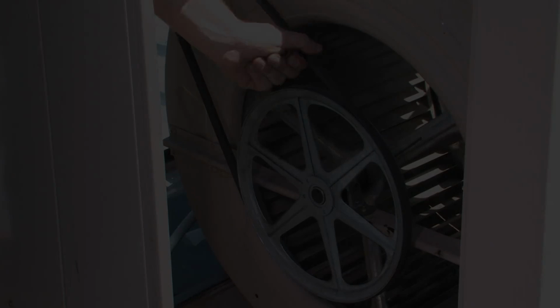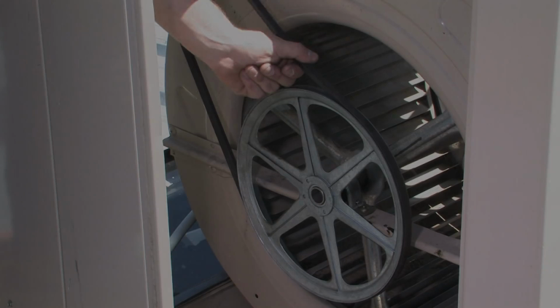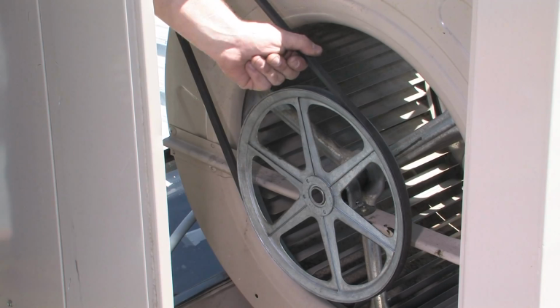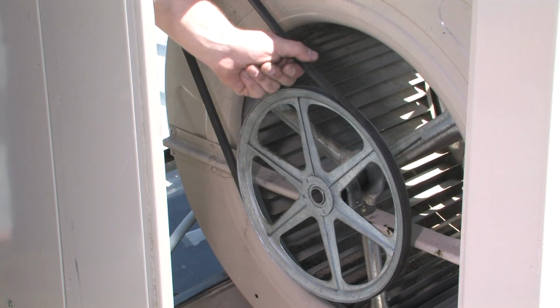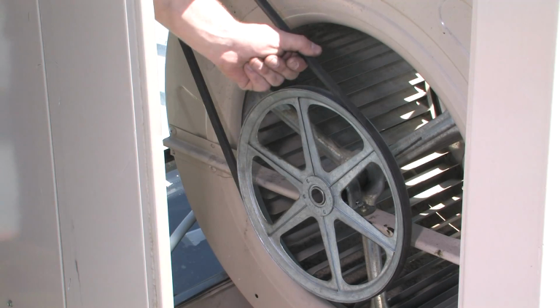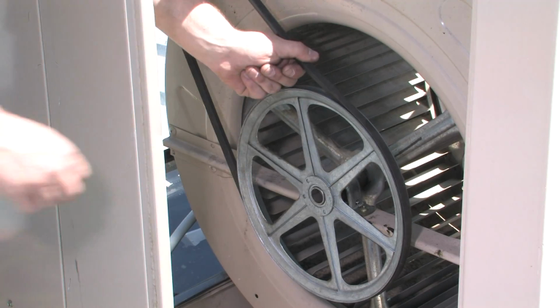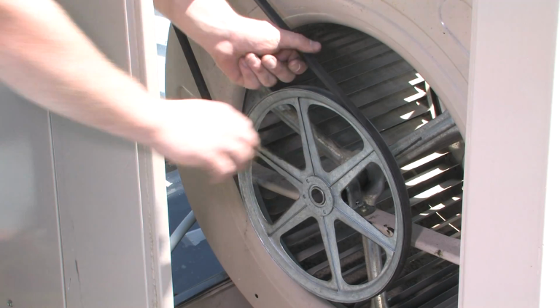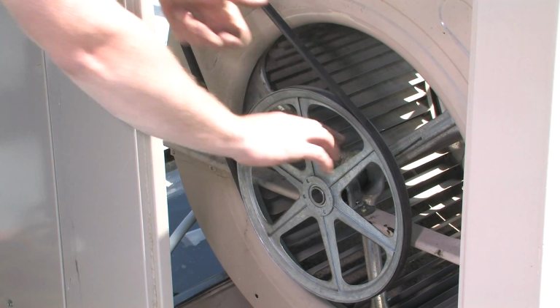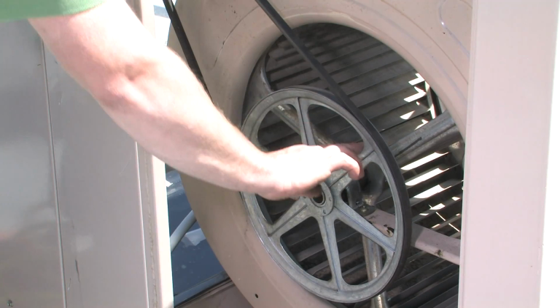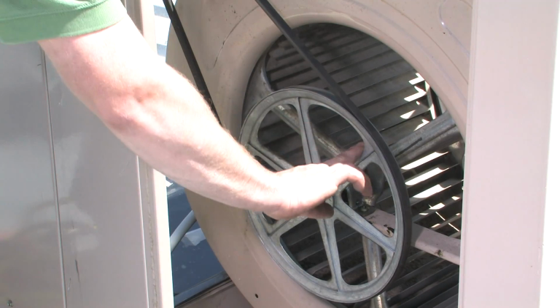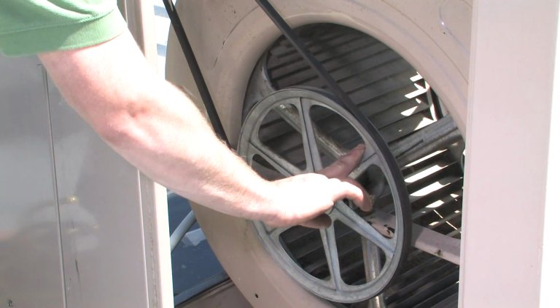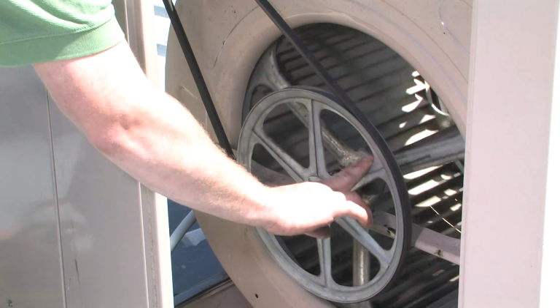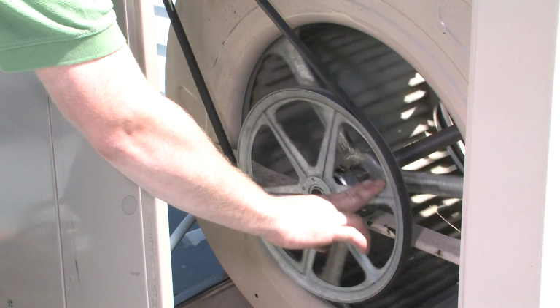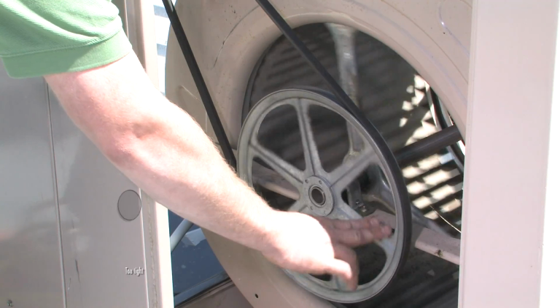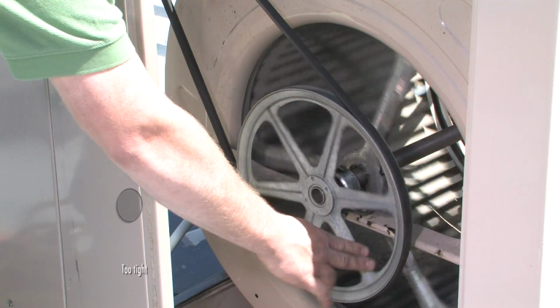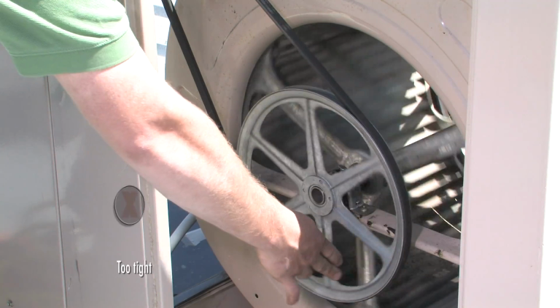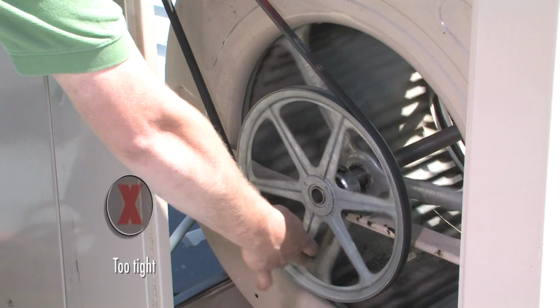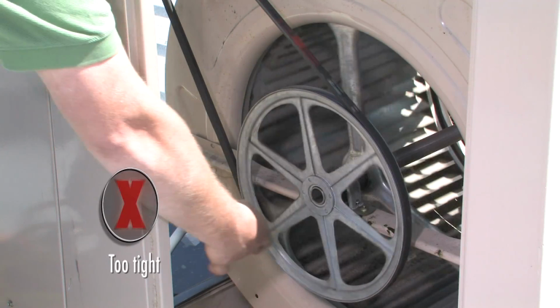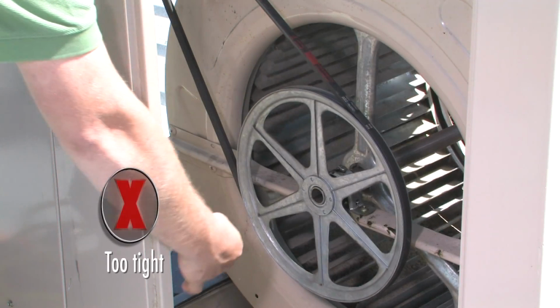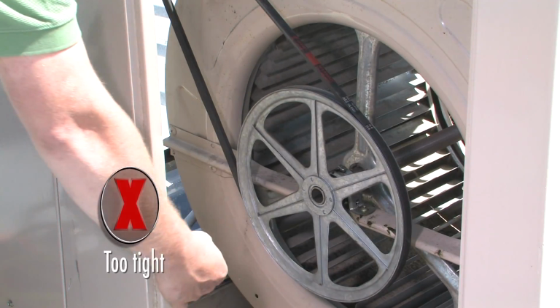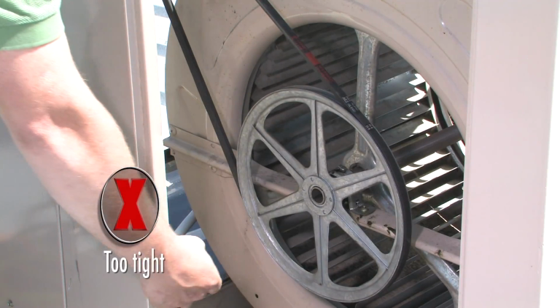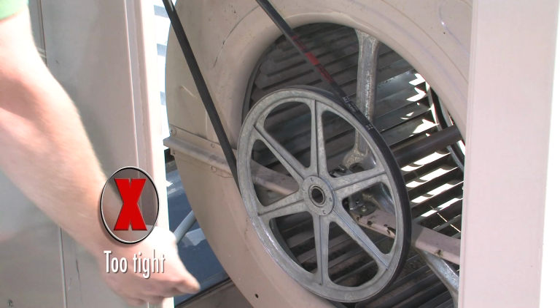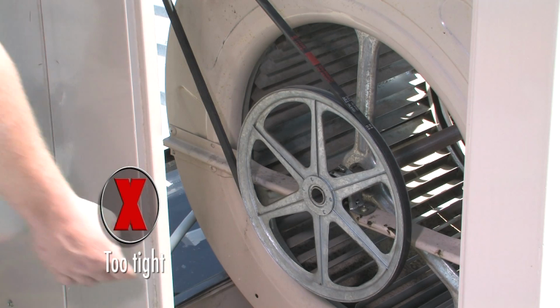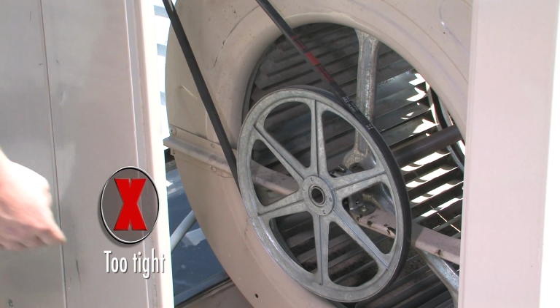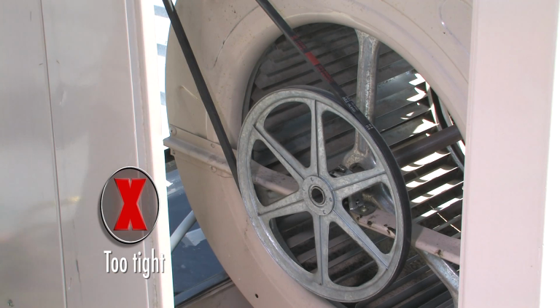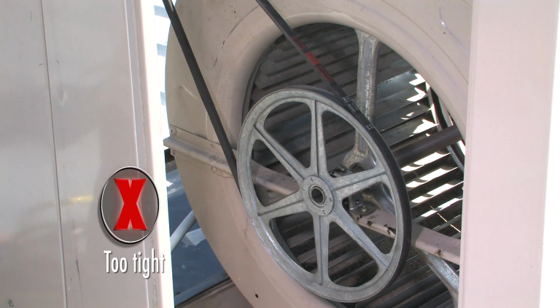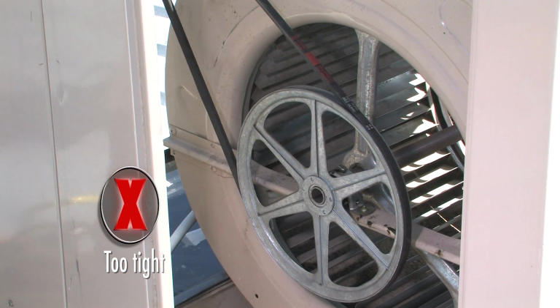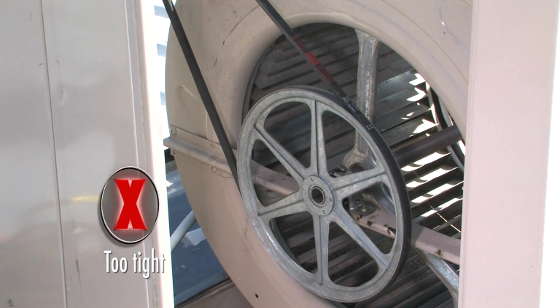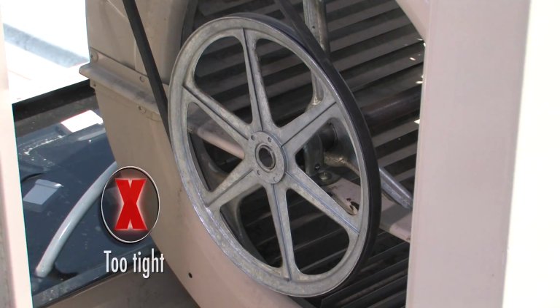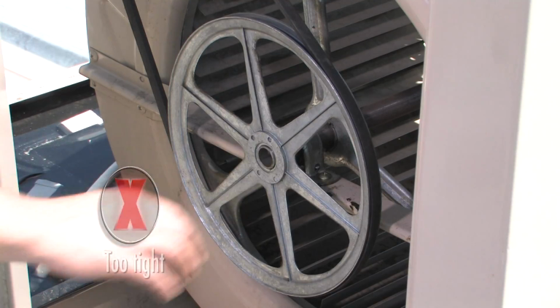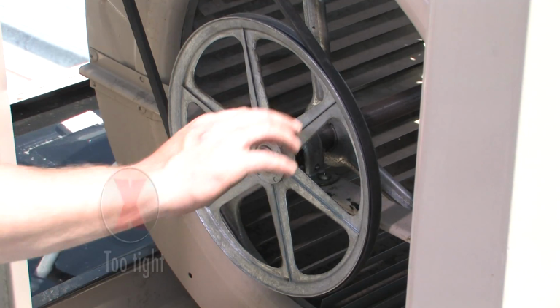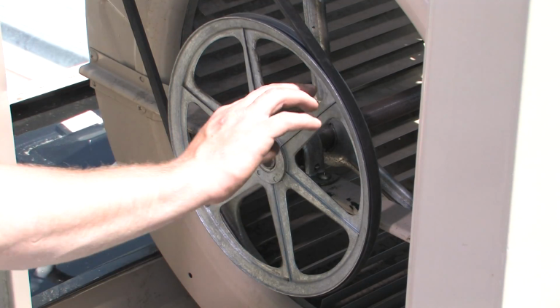The correct tension should be such that if you turn the blower wheel, the blower should not come to a quick stop.